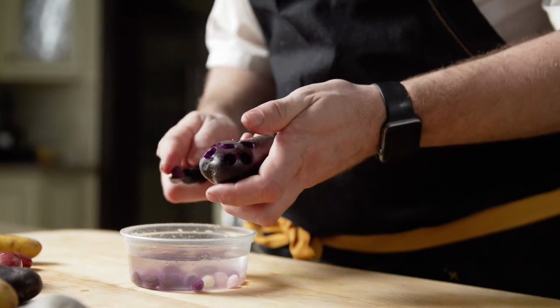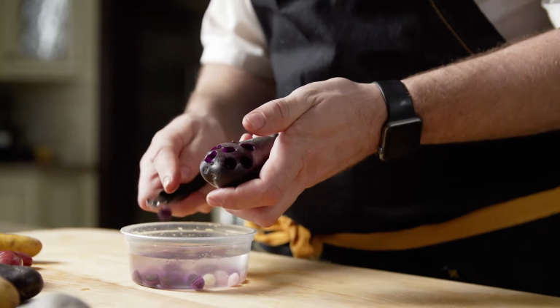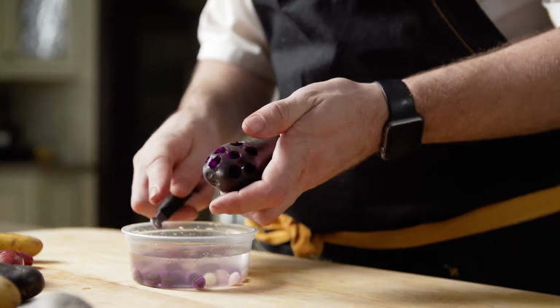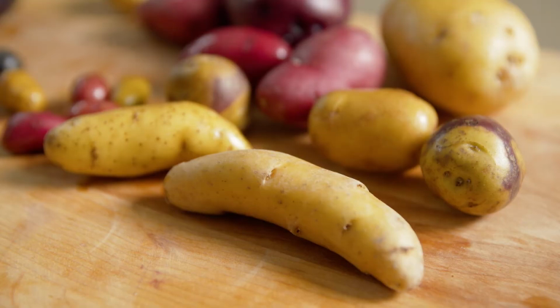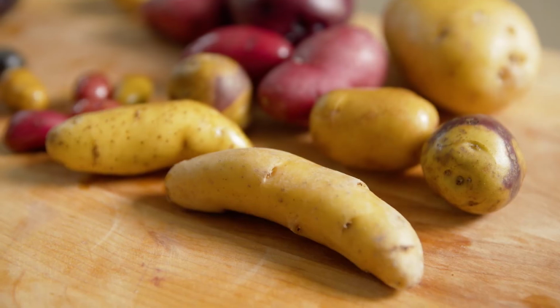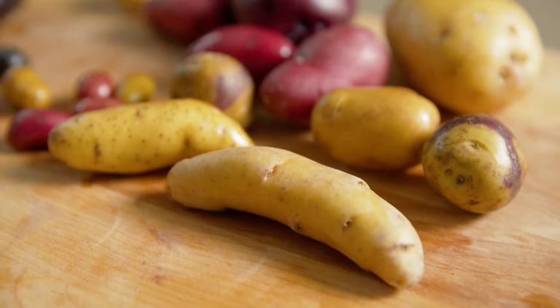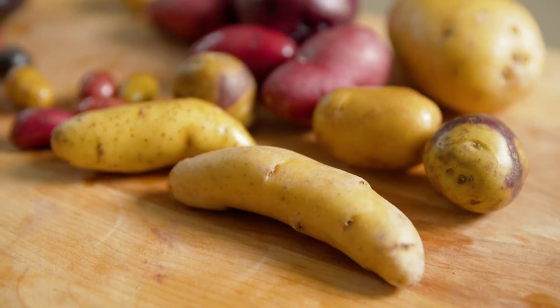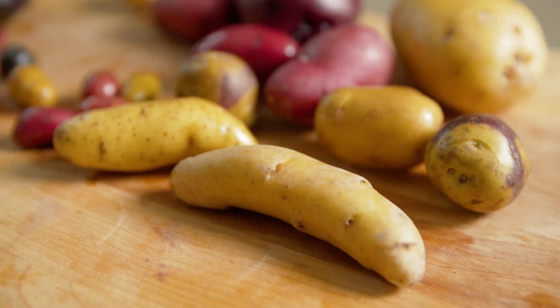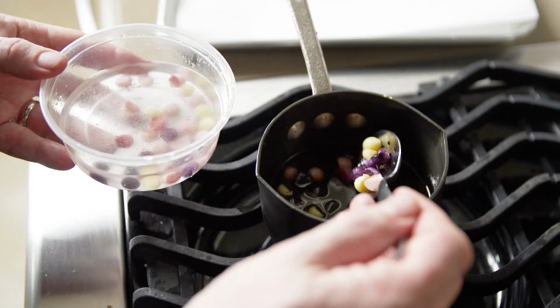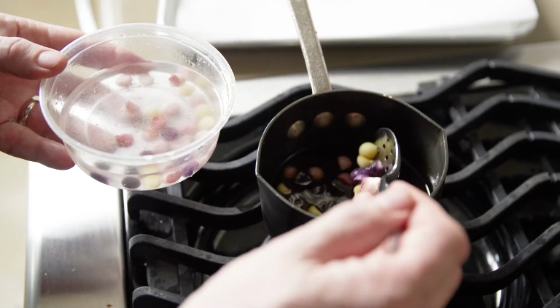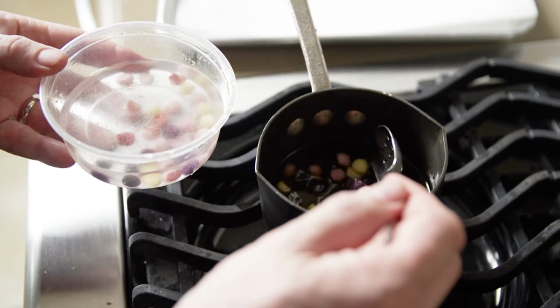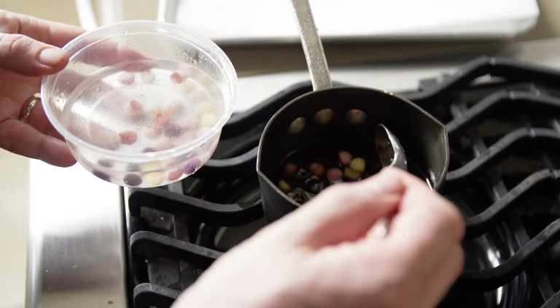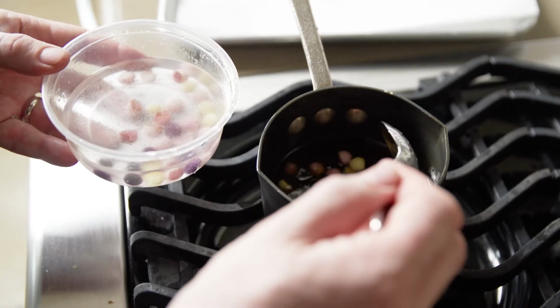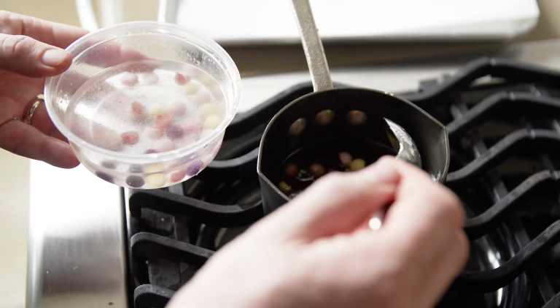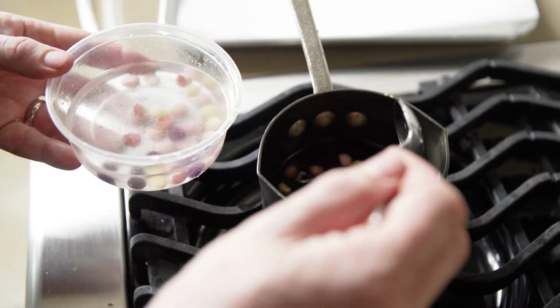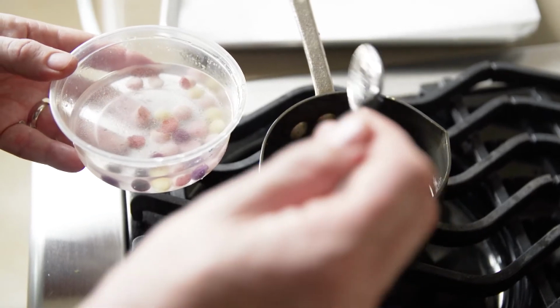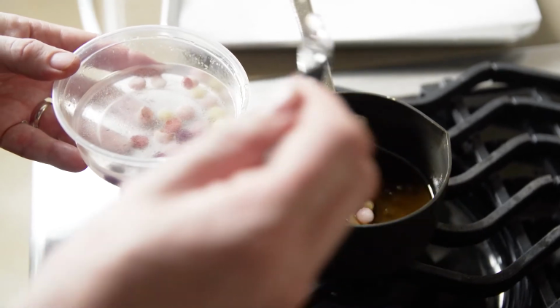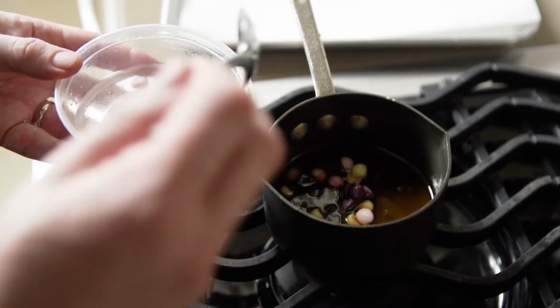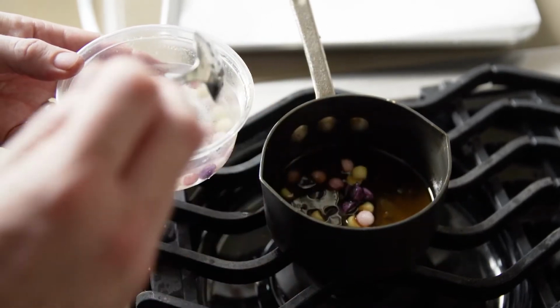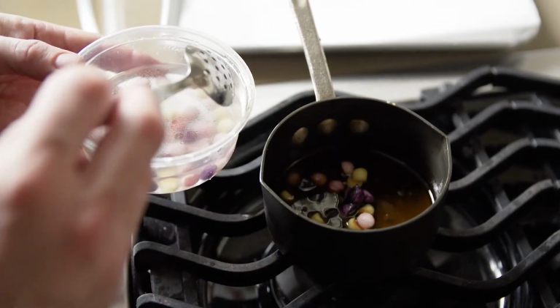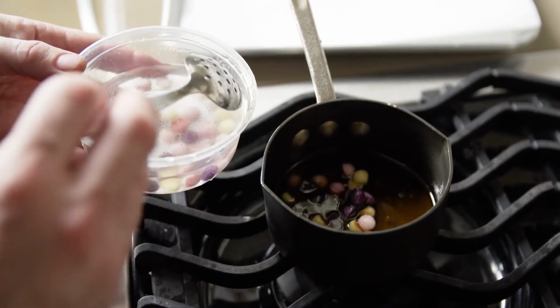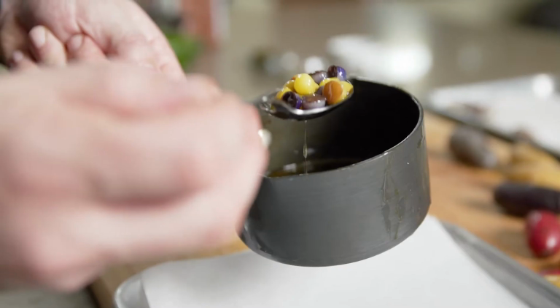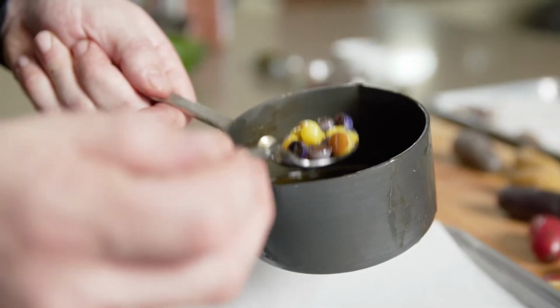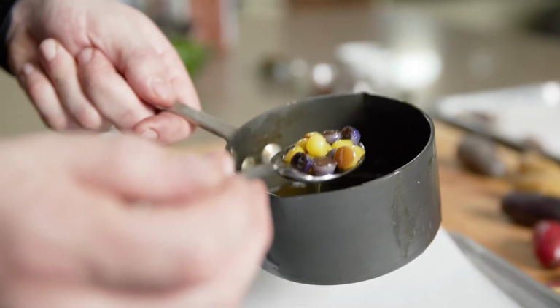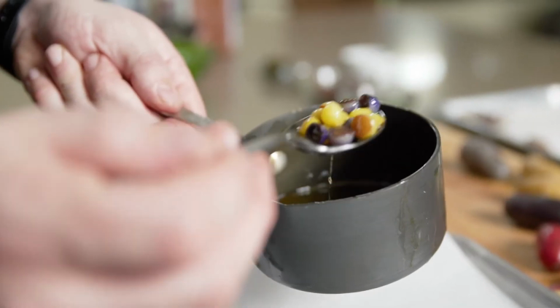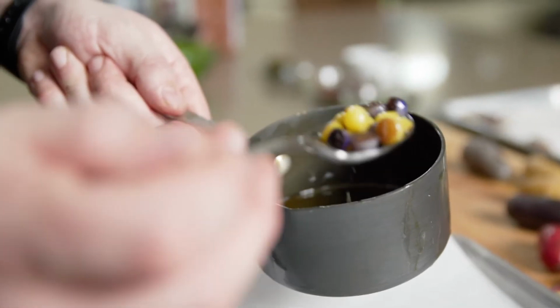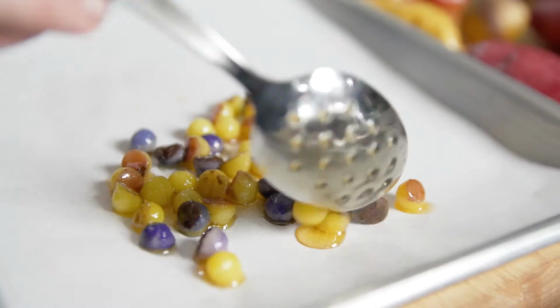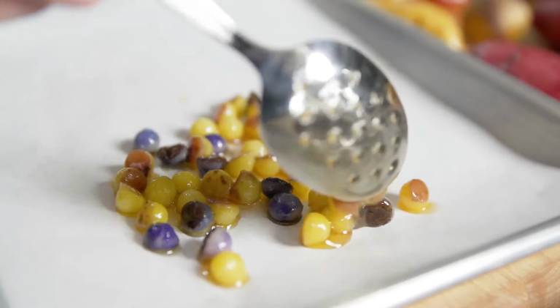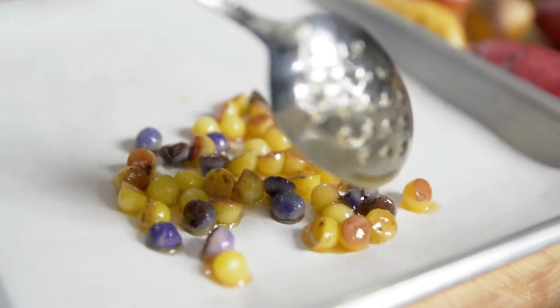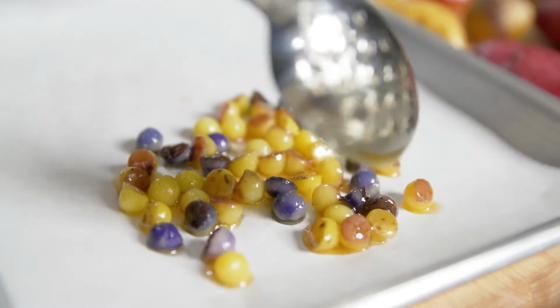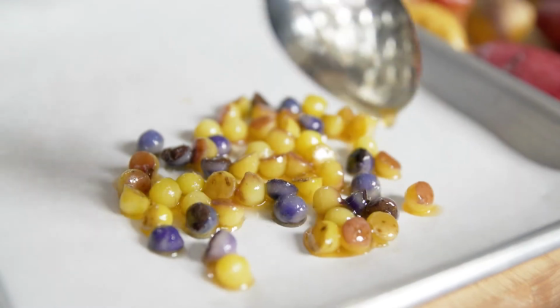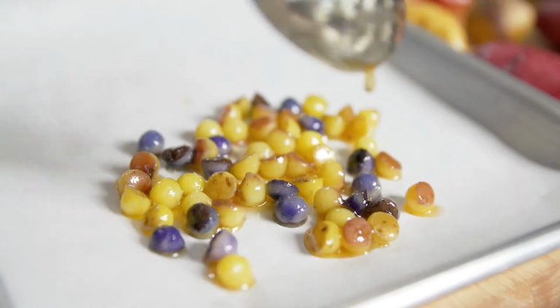Potatoes are really a versatile ingredient. You can cut them in so many different shapes and sizes and use them in so many different ways.